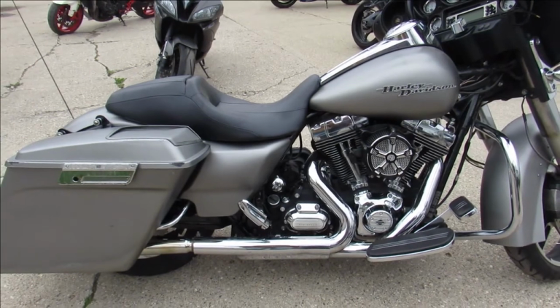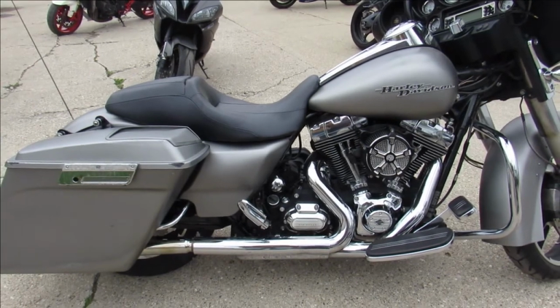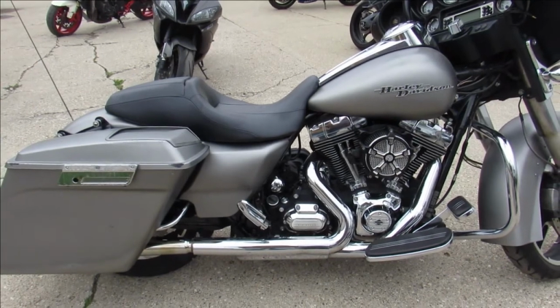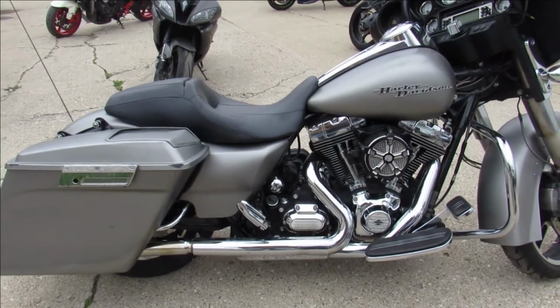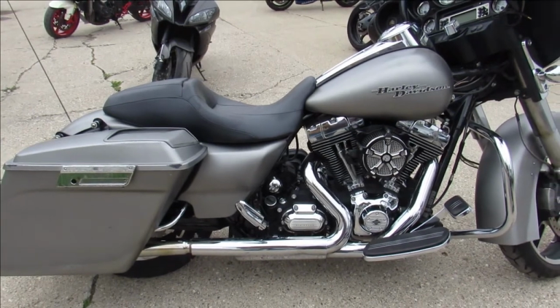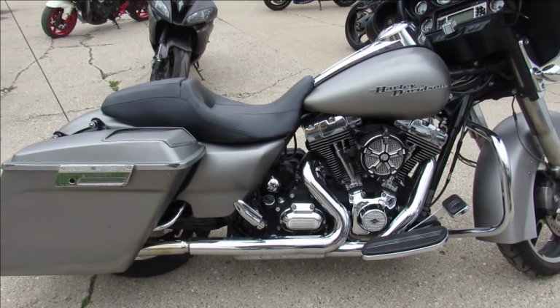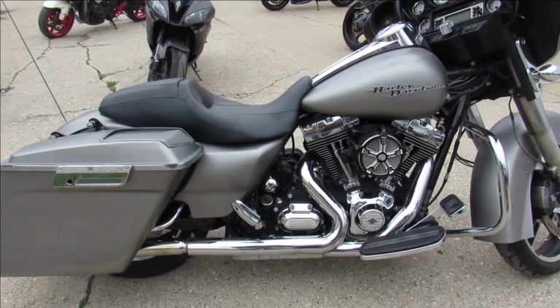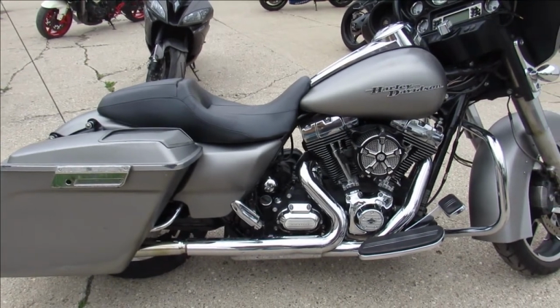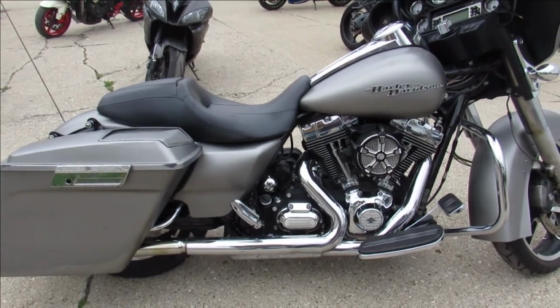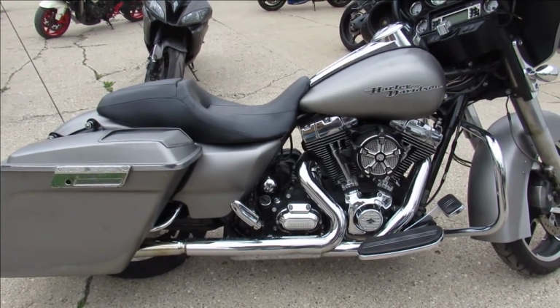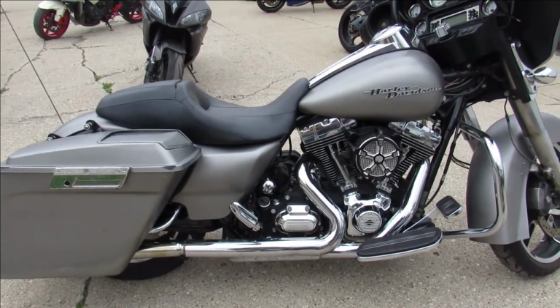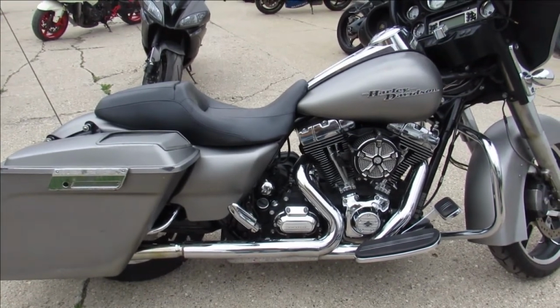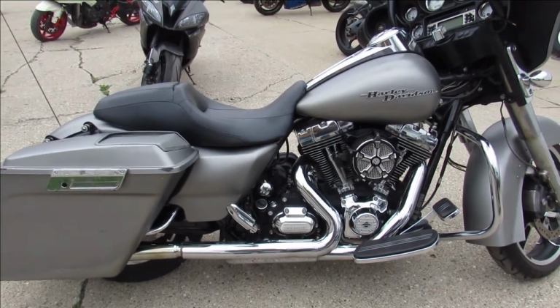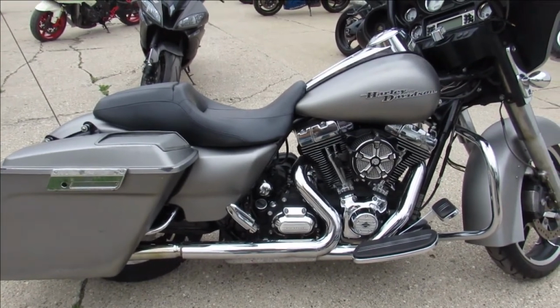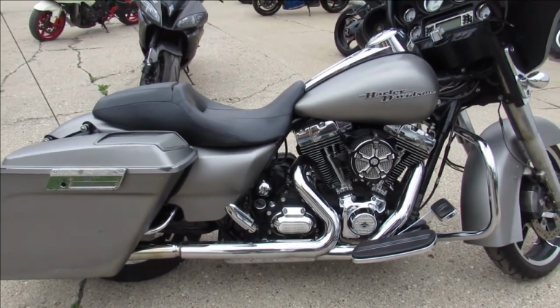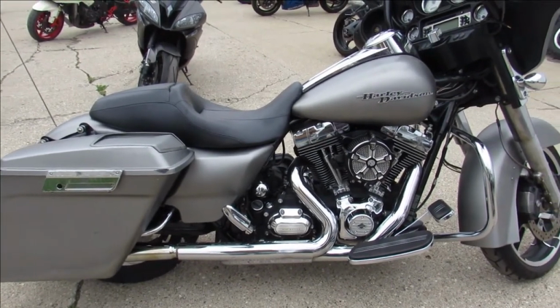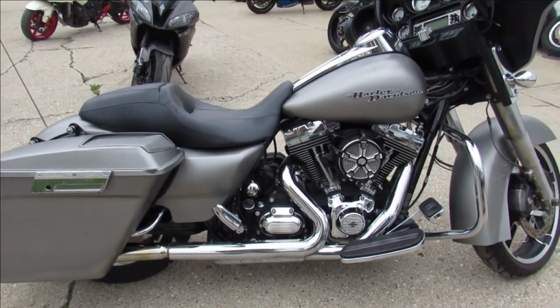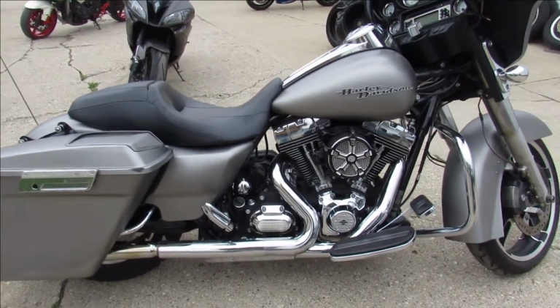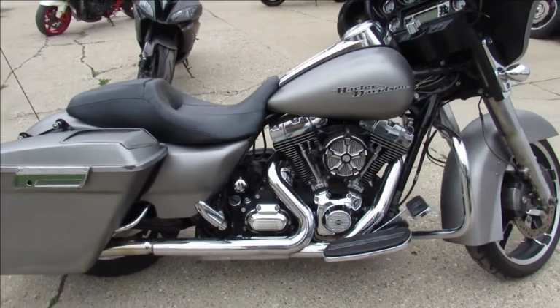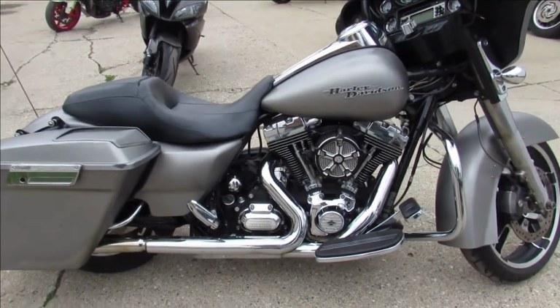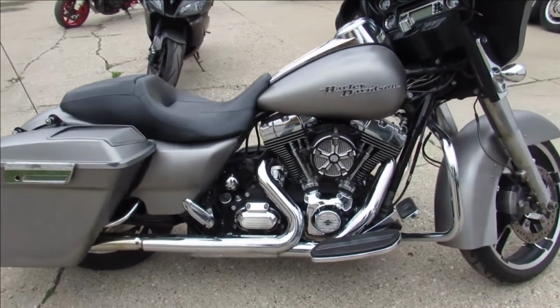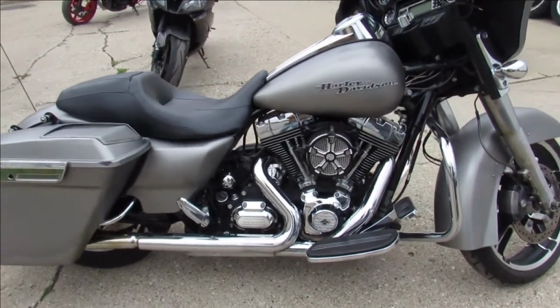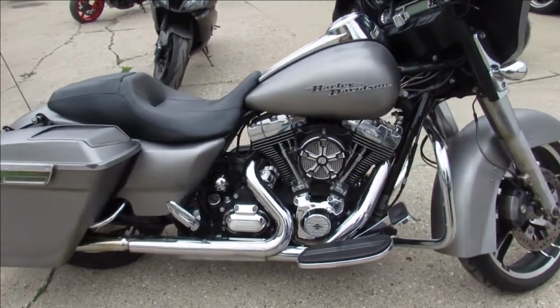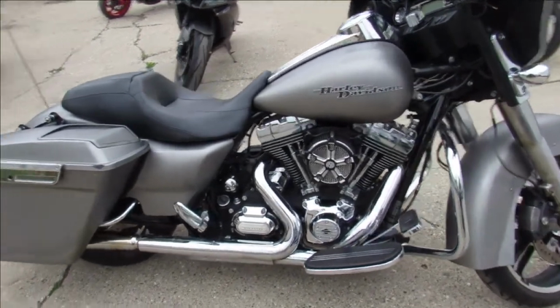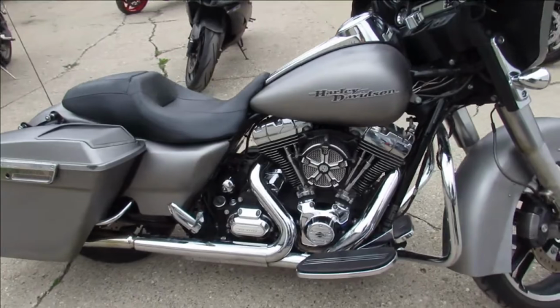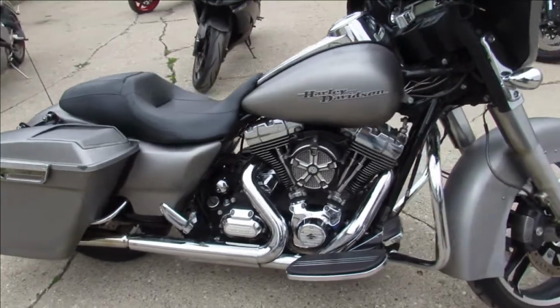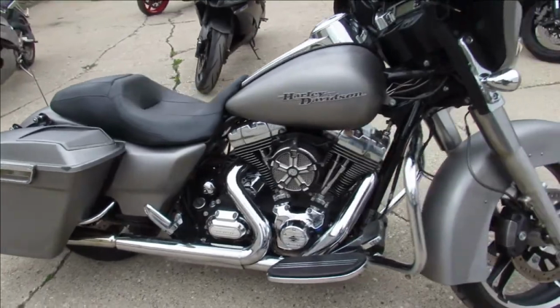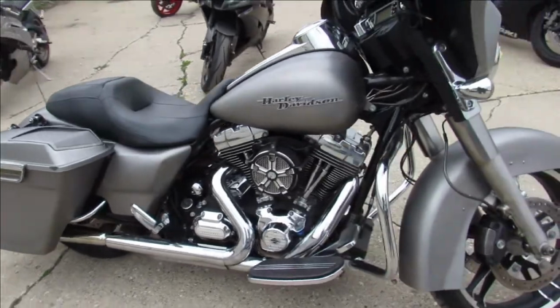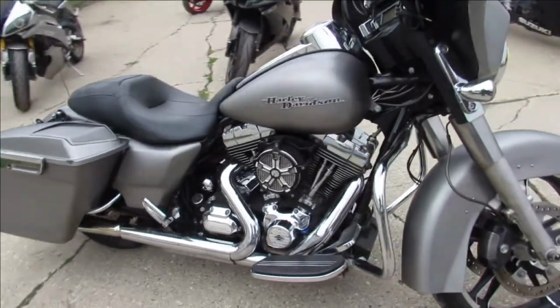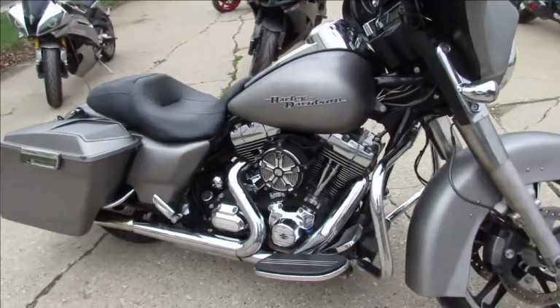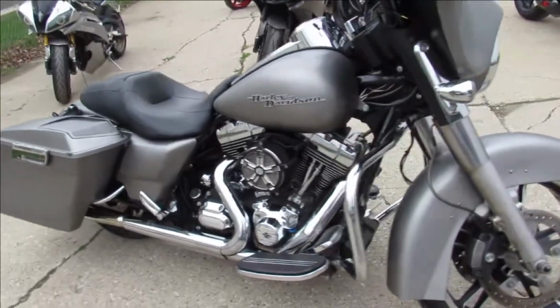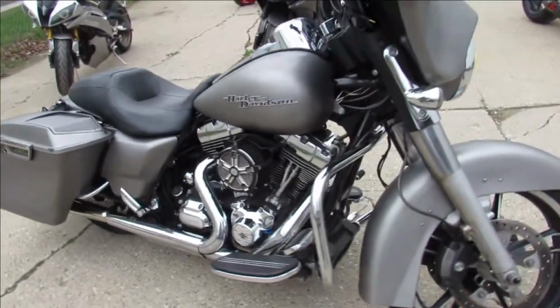Hey guys, ApprovalPowerSports.com here doing some videos on some Harleys we just unloaded off the truck. Come and get them.